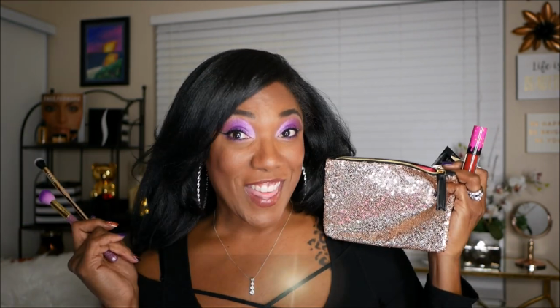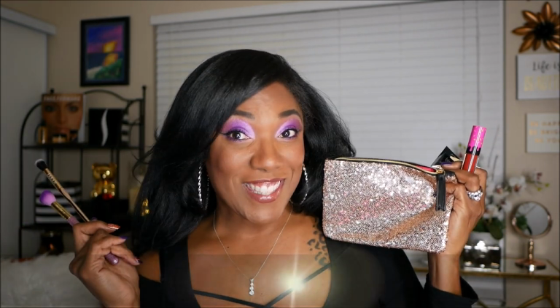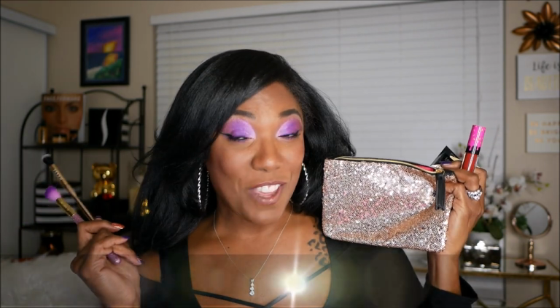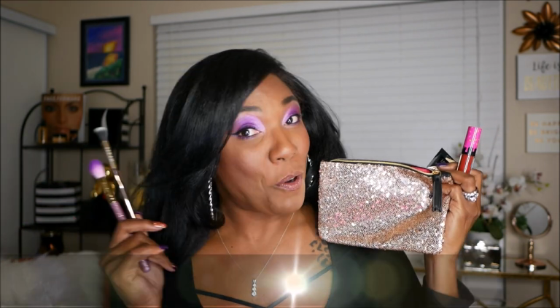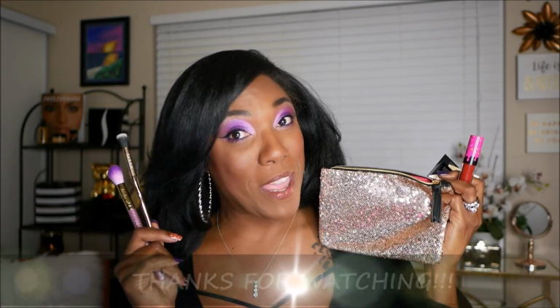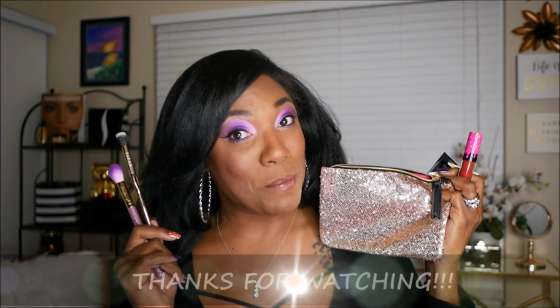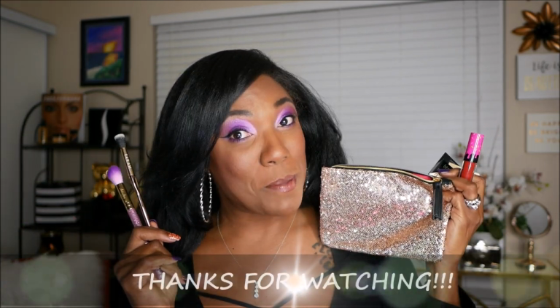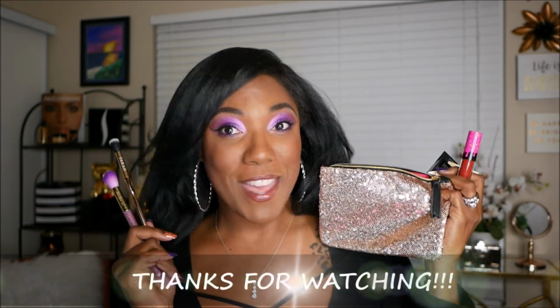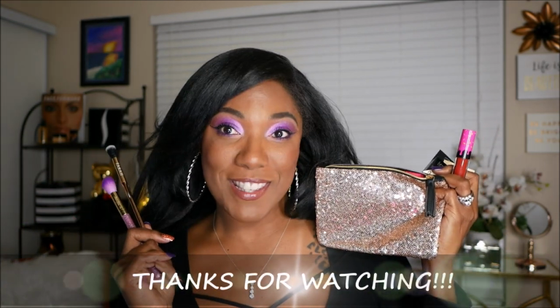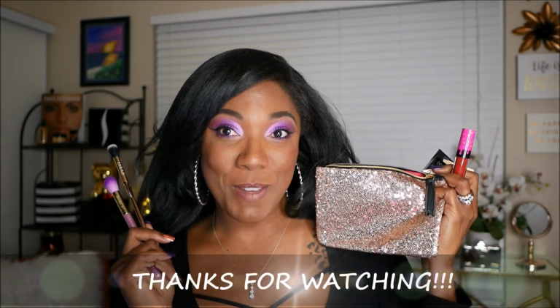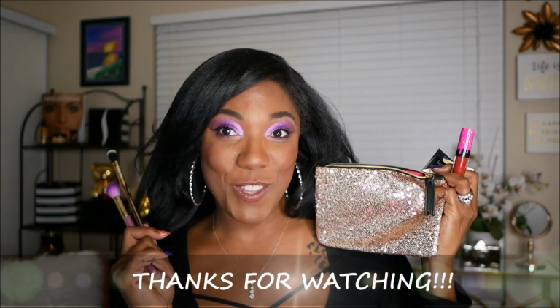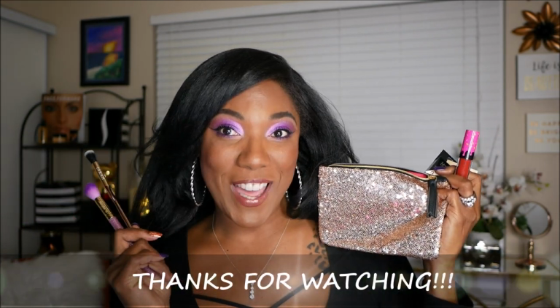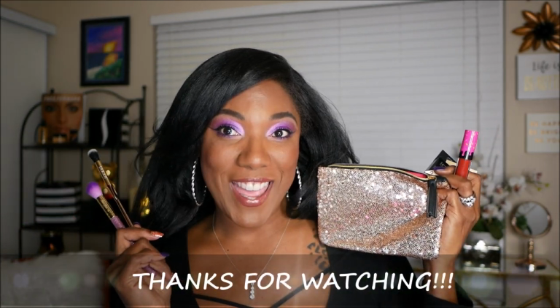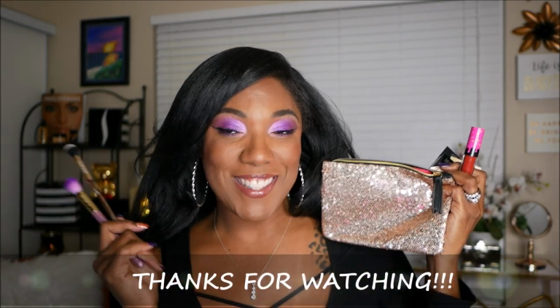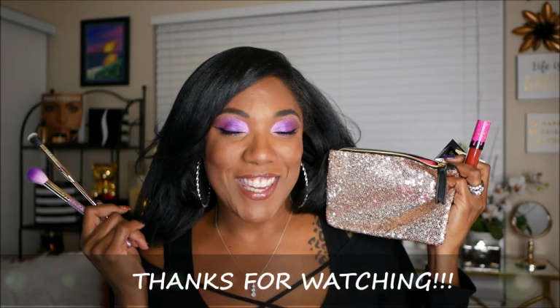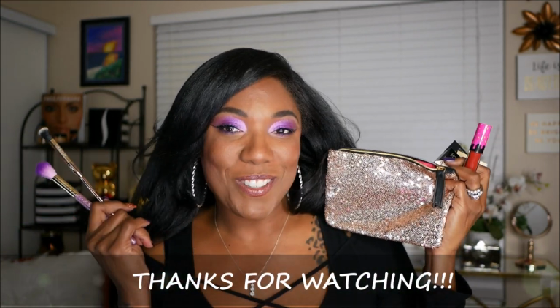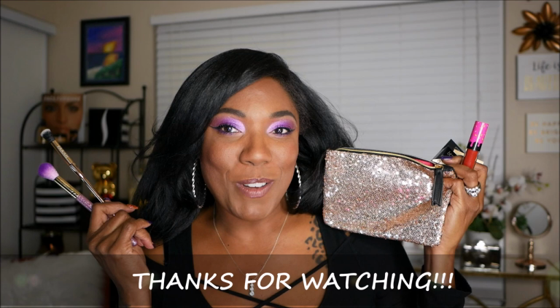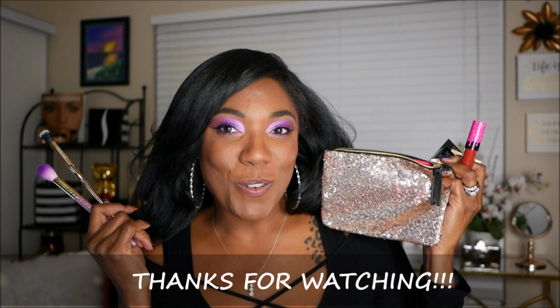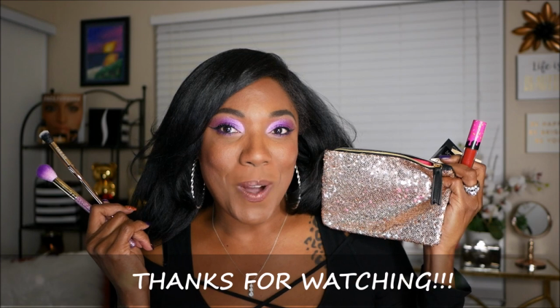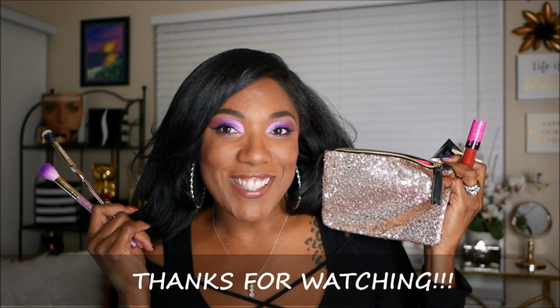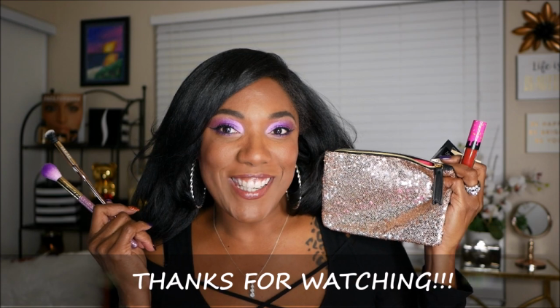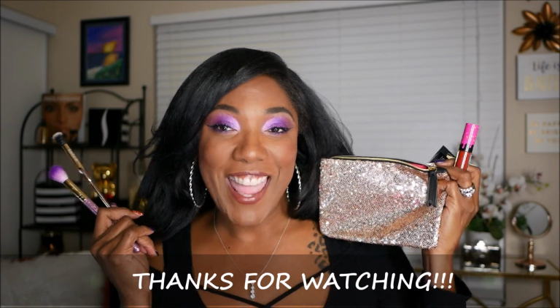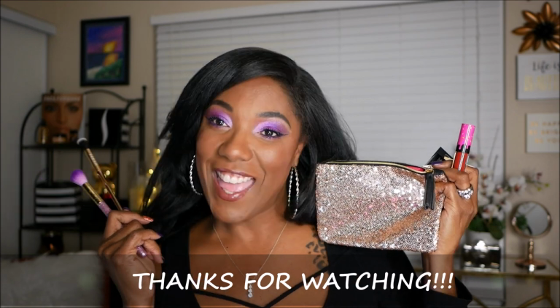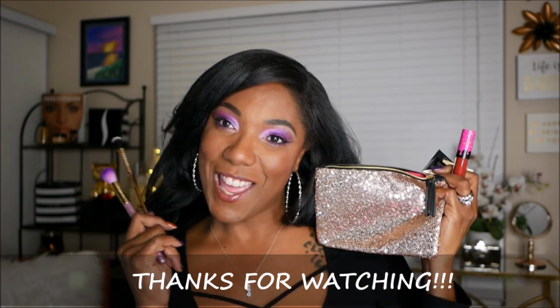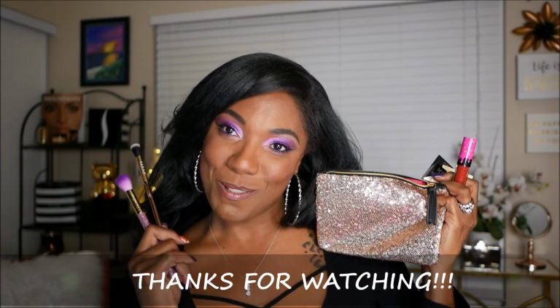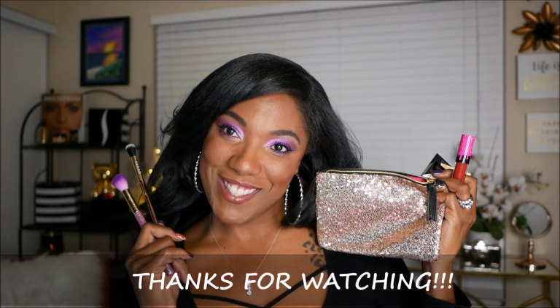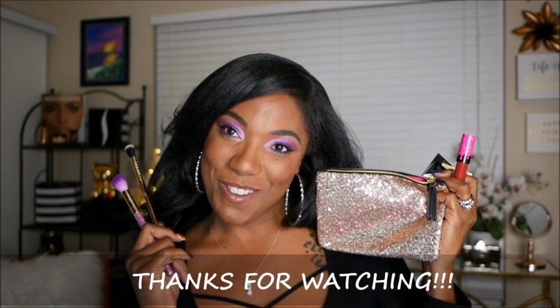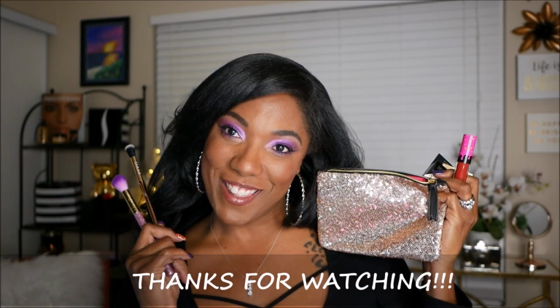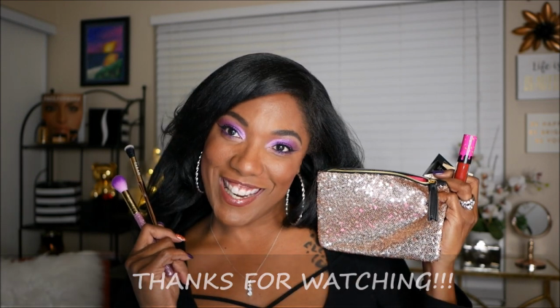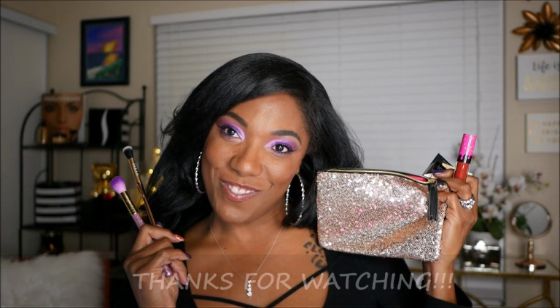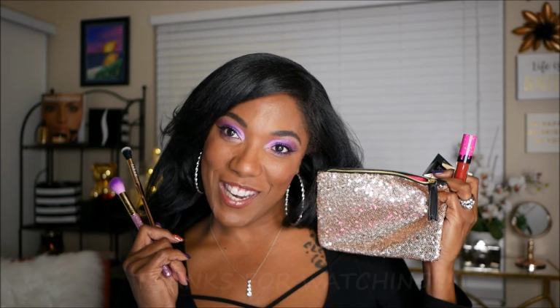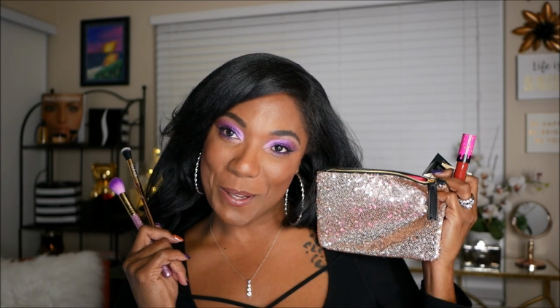That's it for my Ipsy bag this month, you guys. Thank you so much for watching and I will see you on the next video. Toodles!